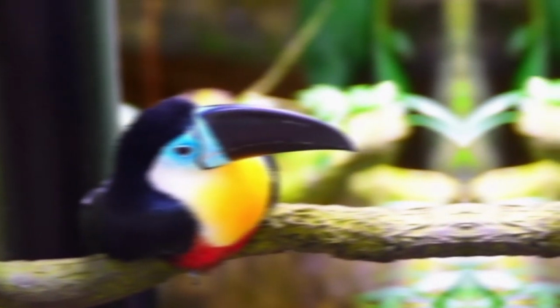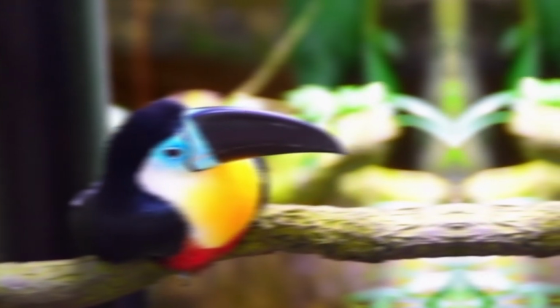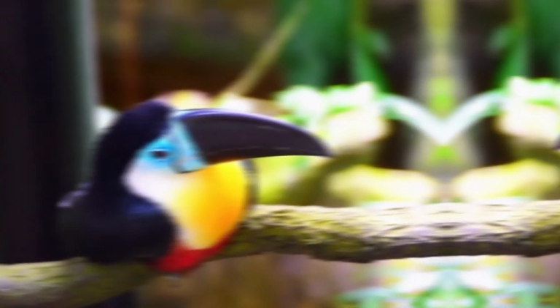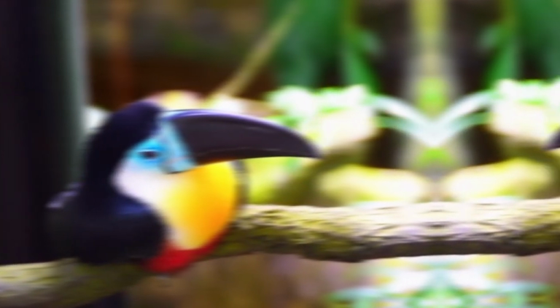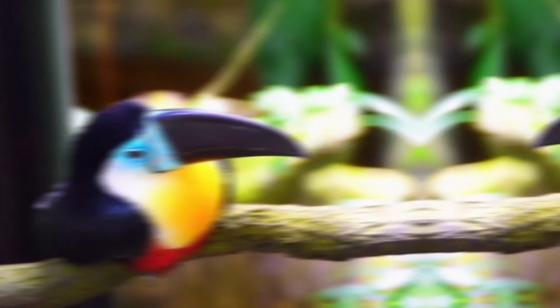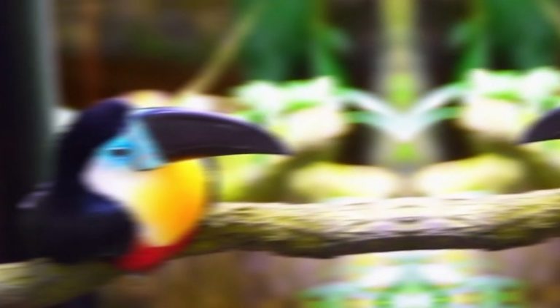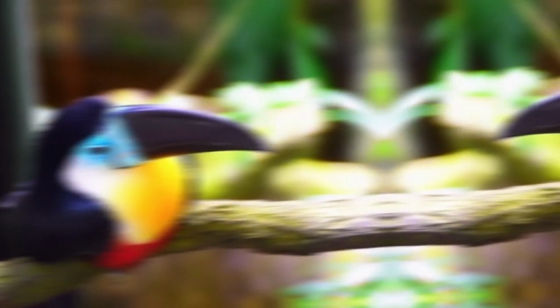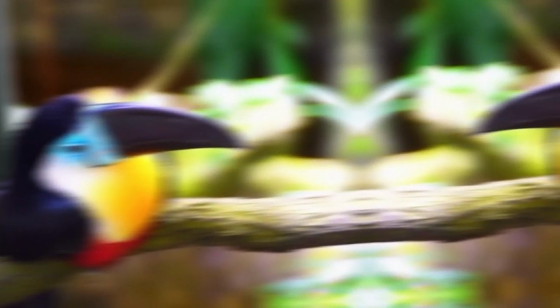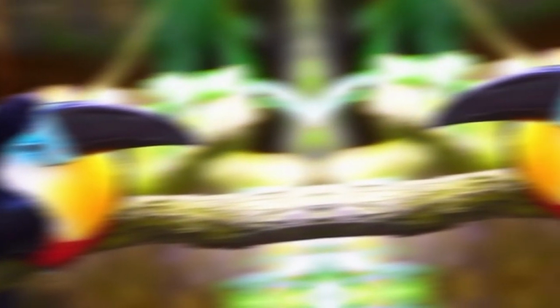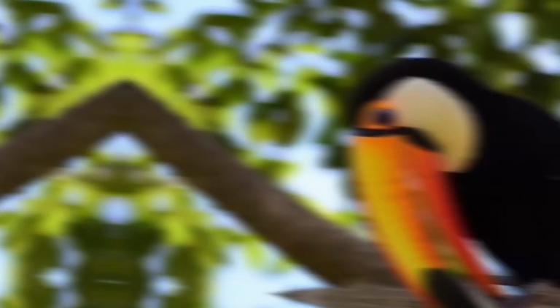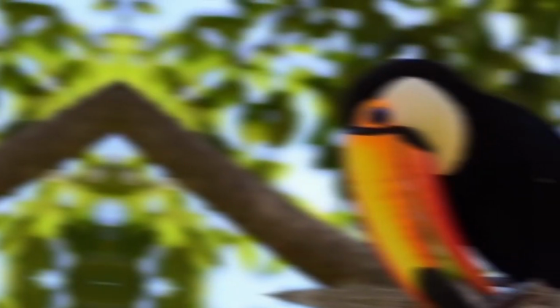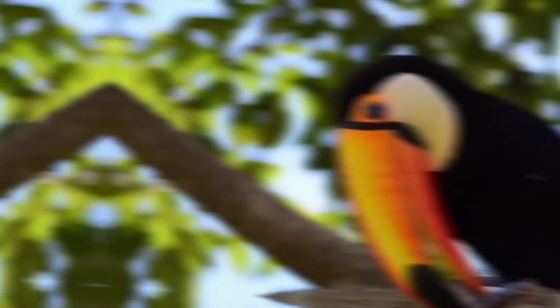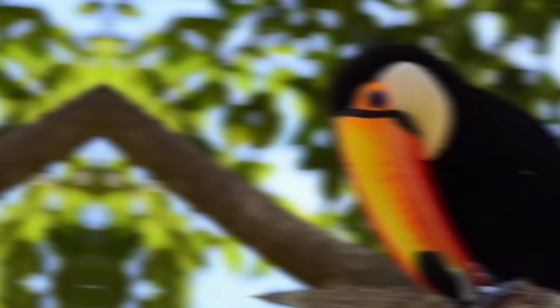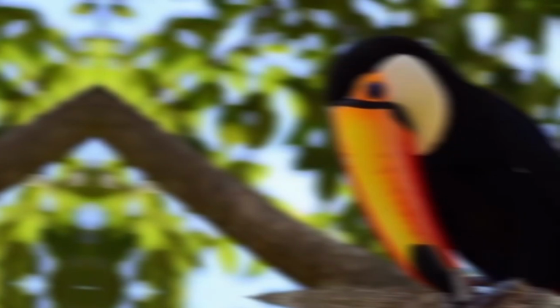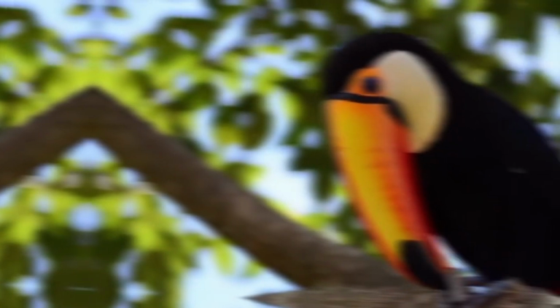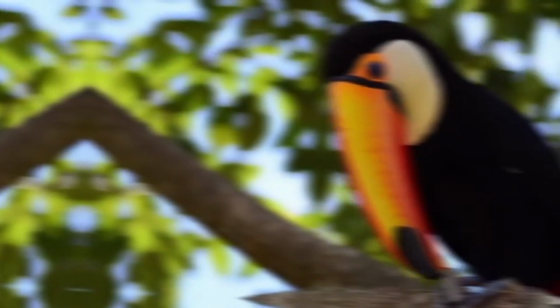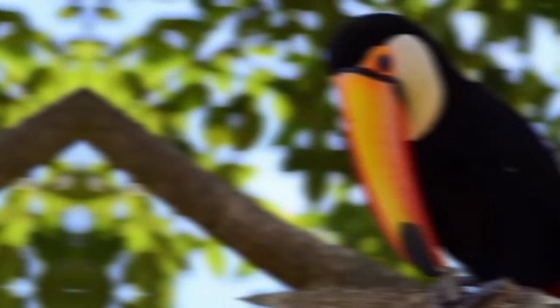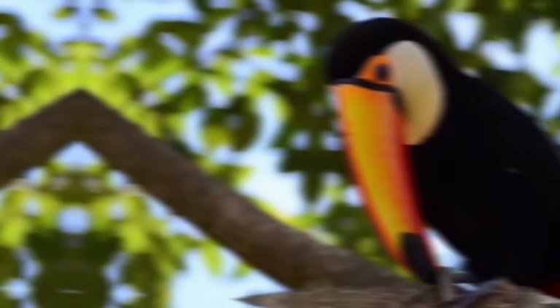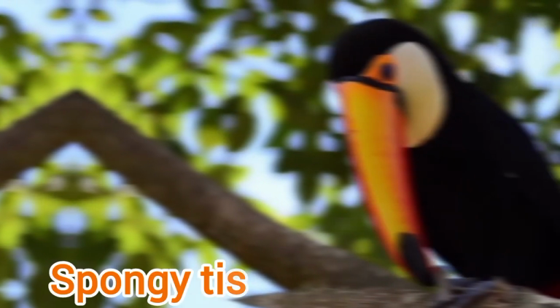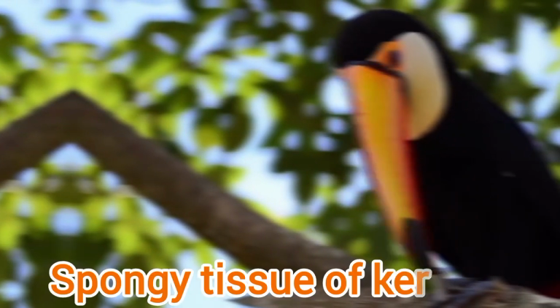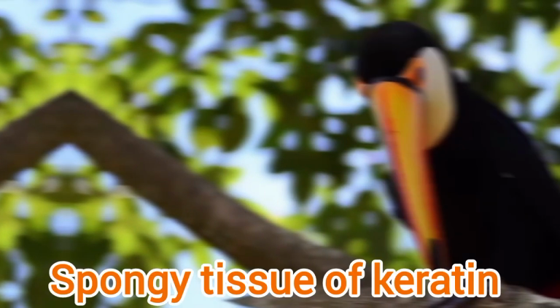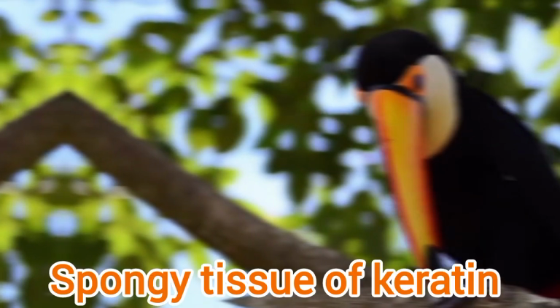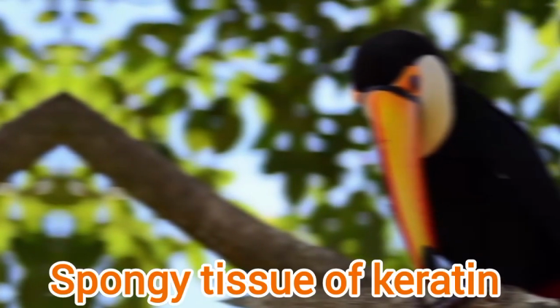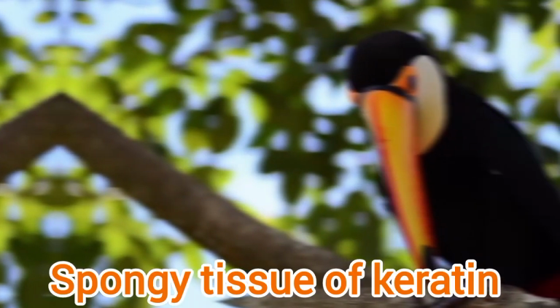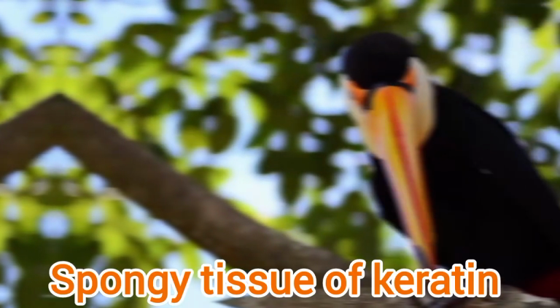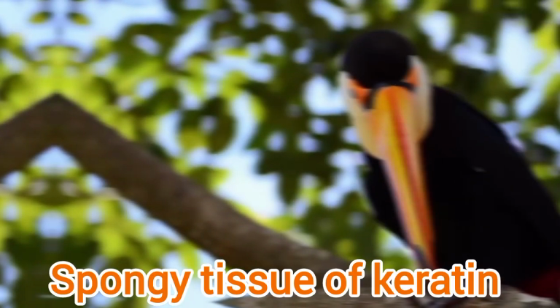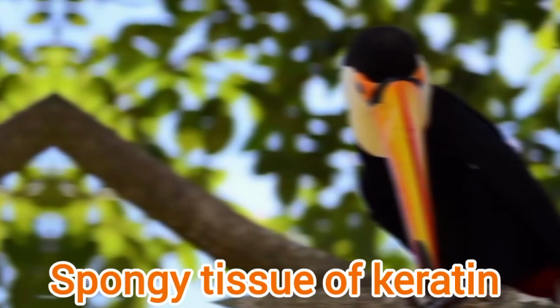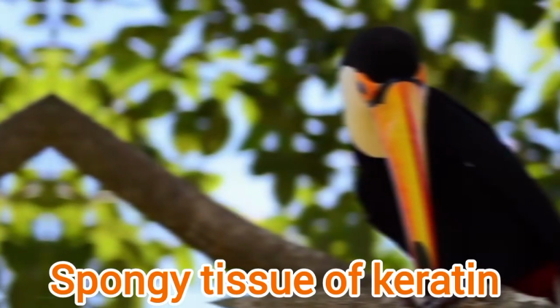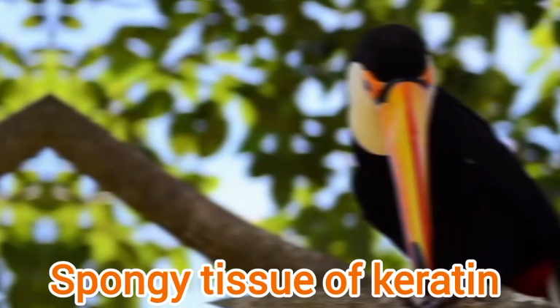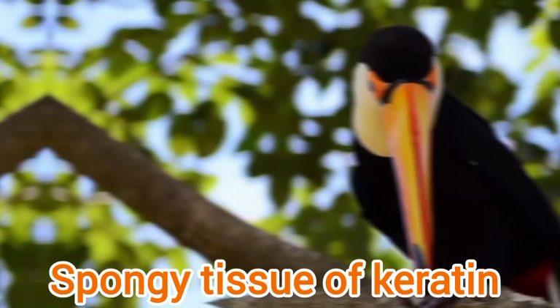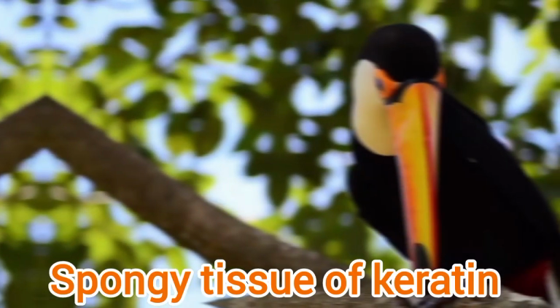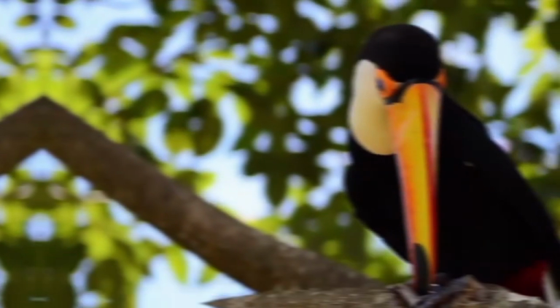The beak is long and colorful, almost half the length of the body. It is composed of bone struts filled with spongy tissue of keratin between them.